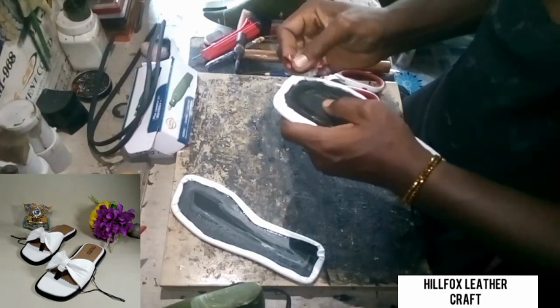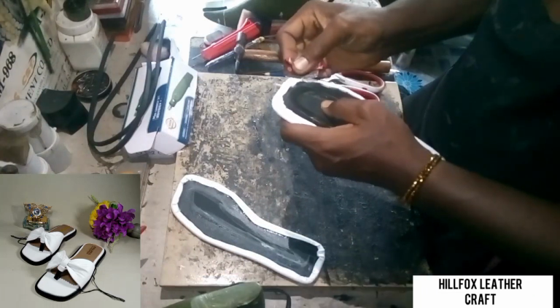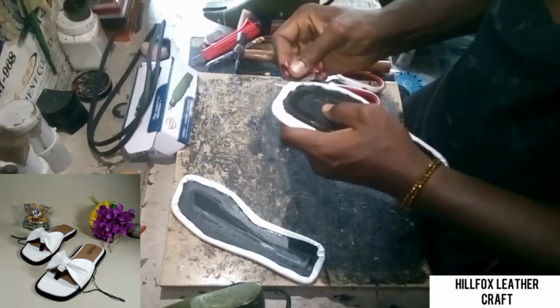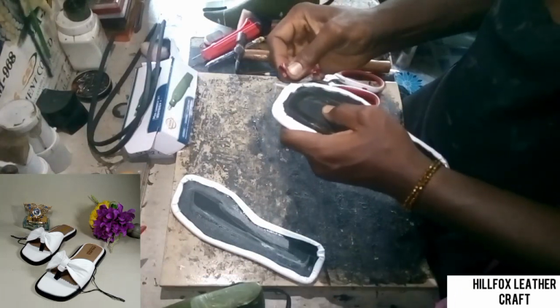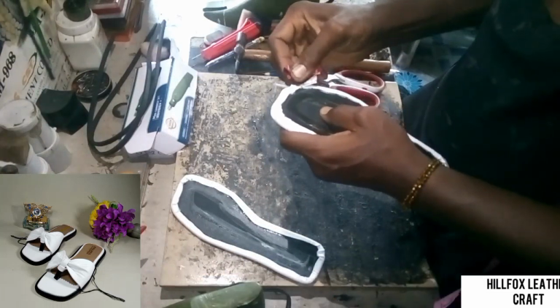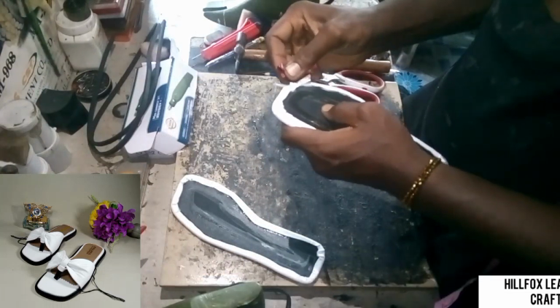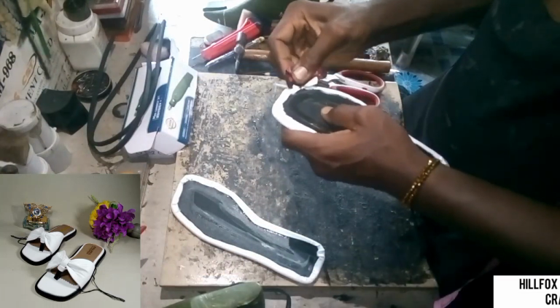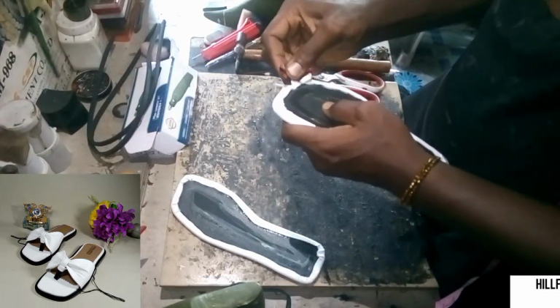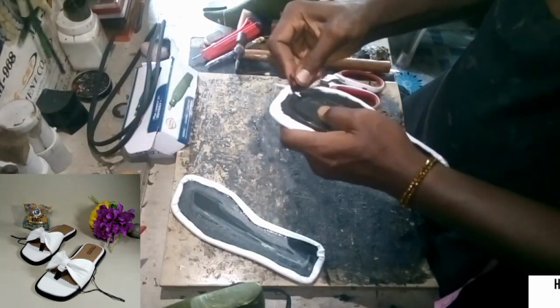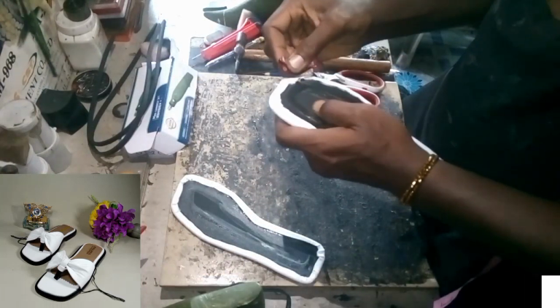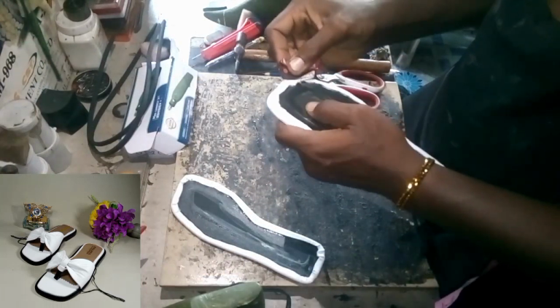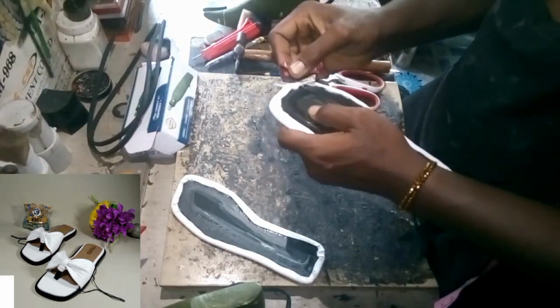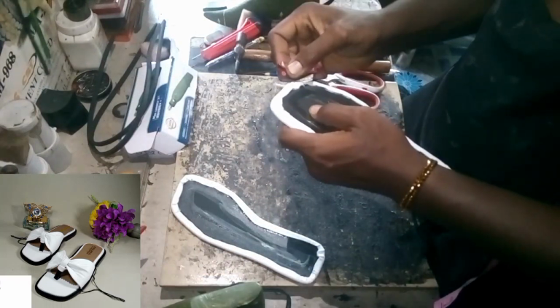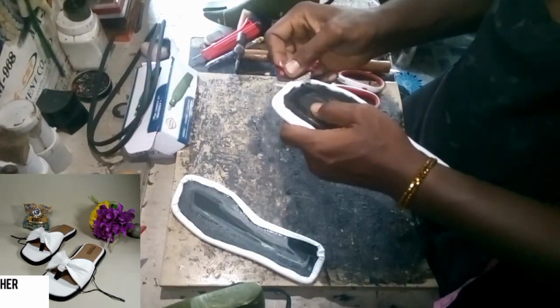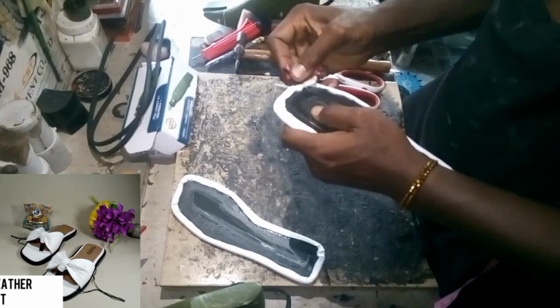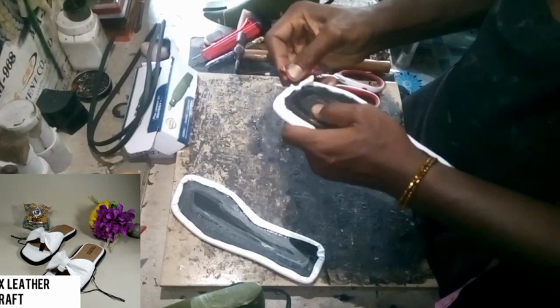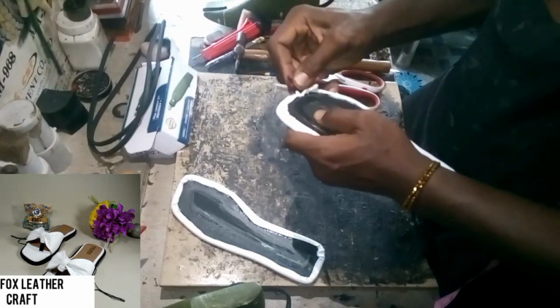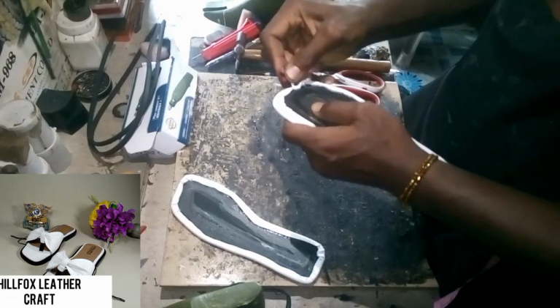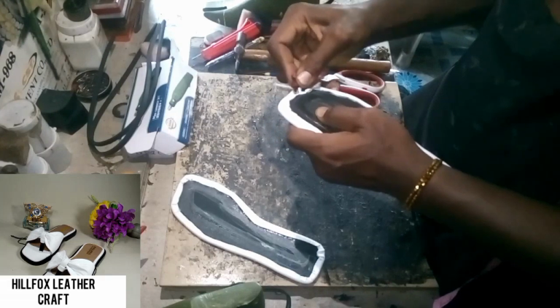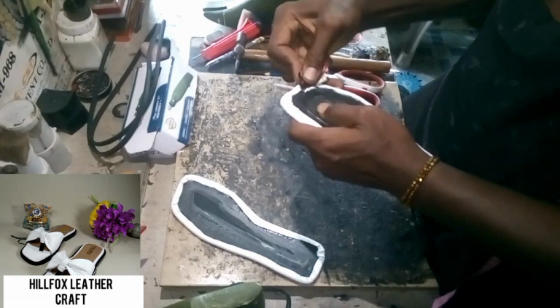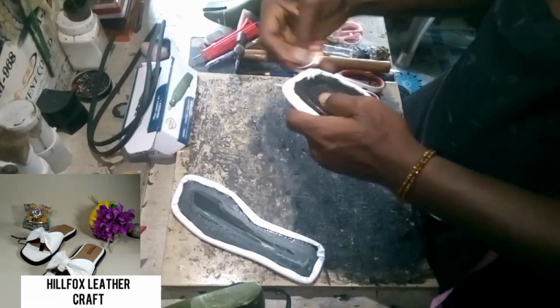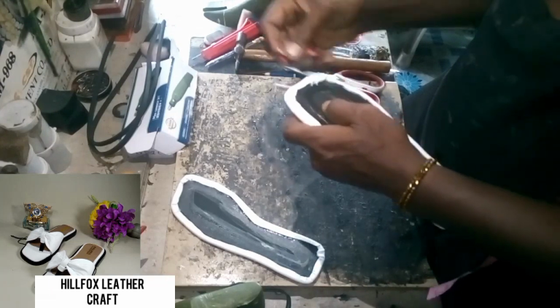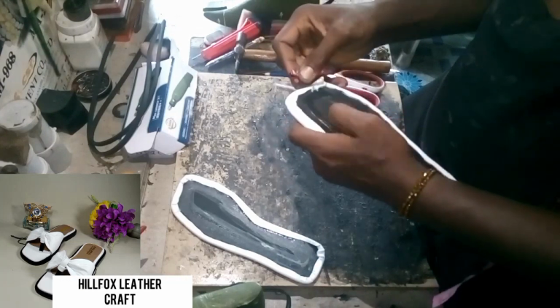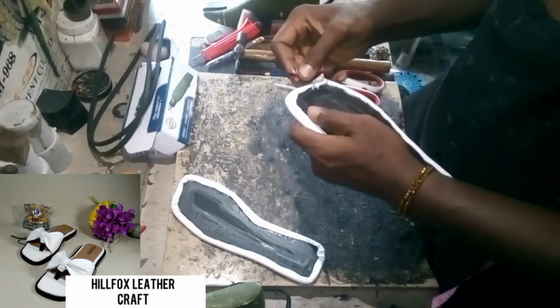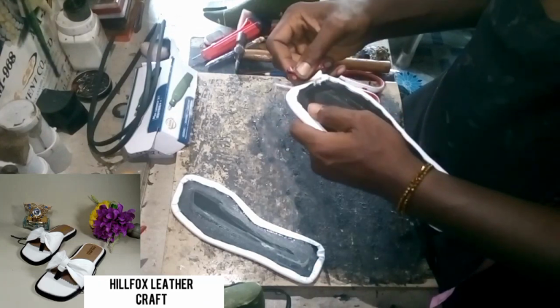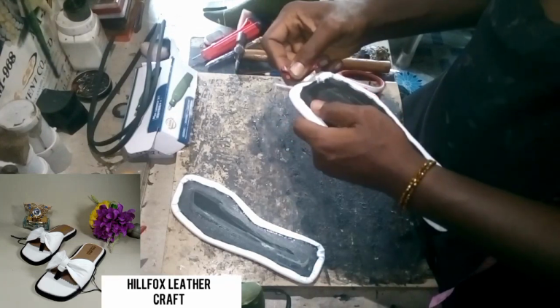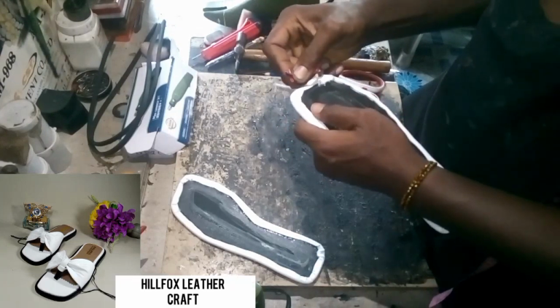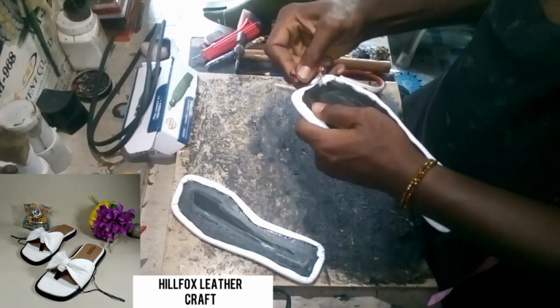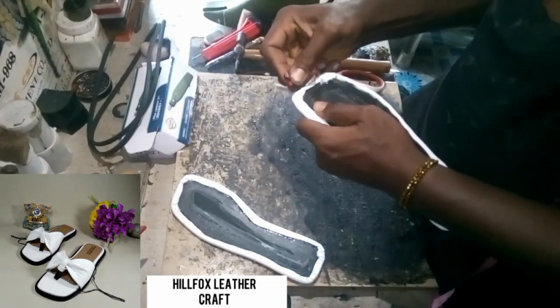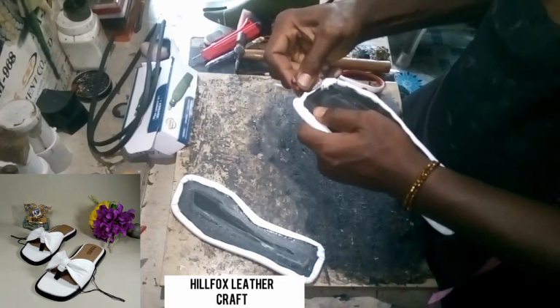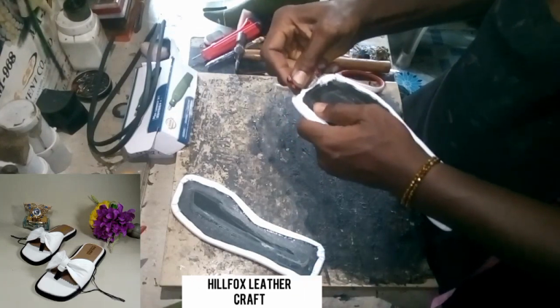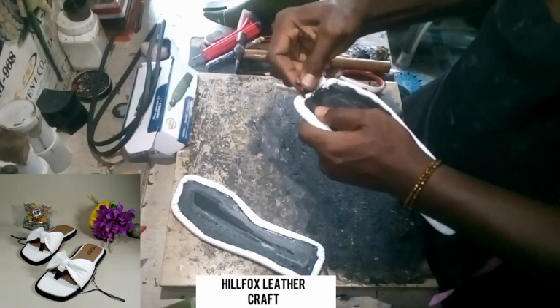After folding the insoles, cut off the crease at the back of the insoles.